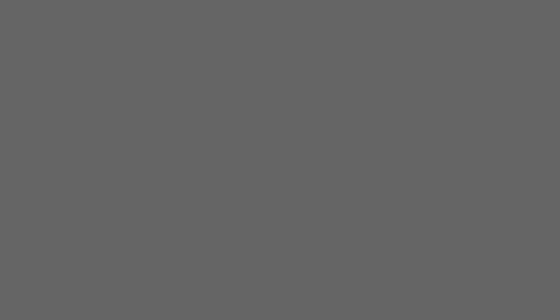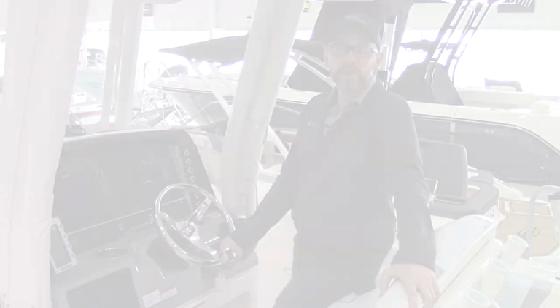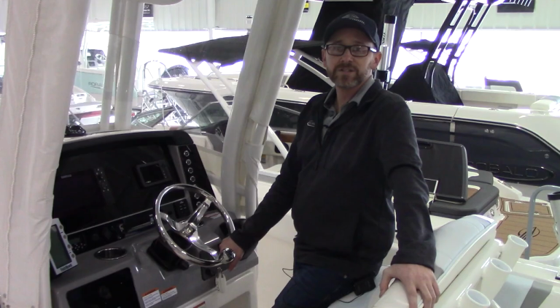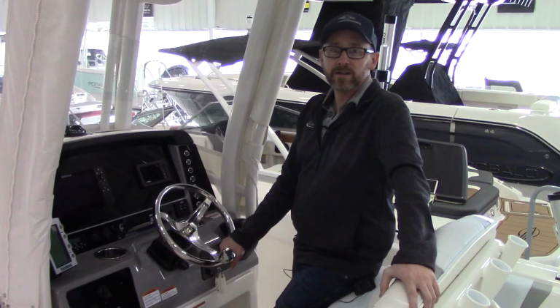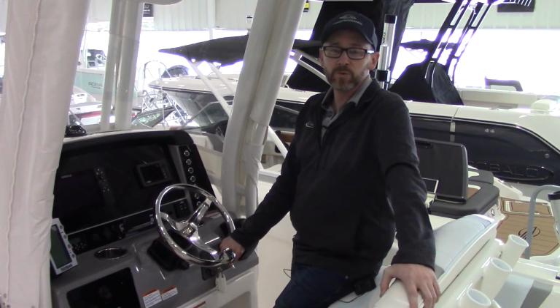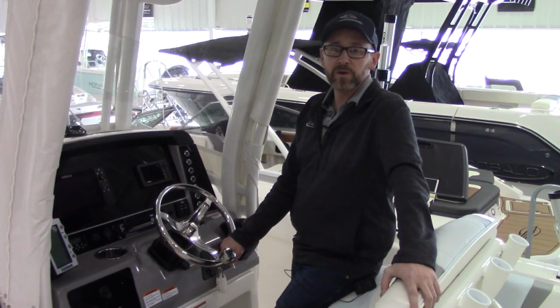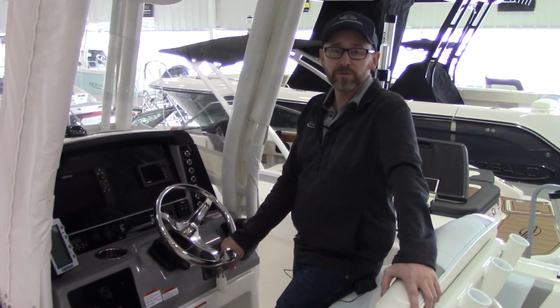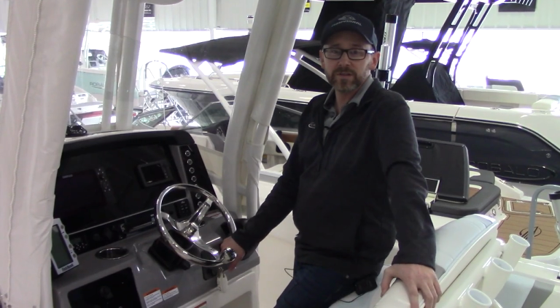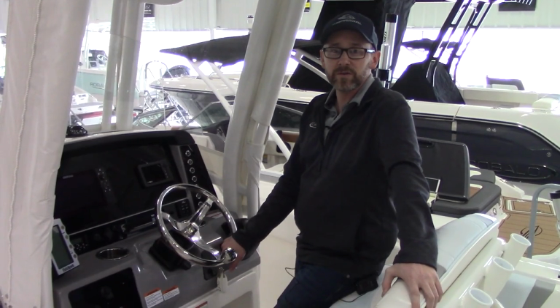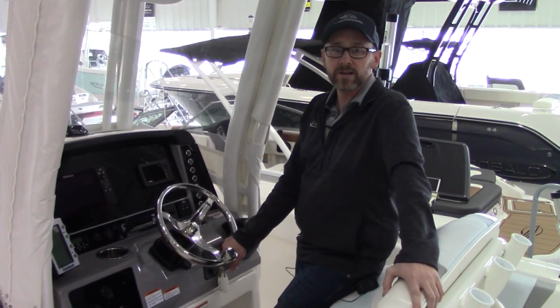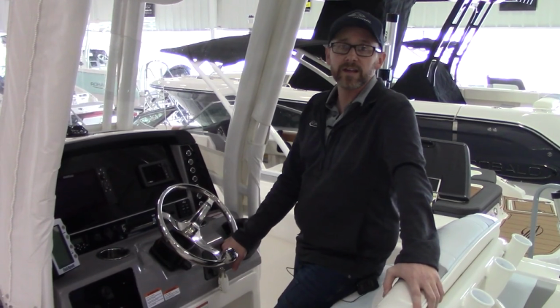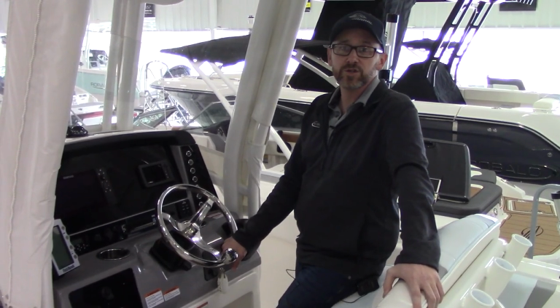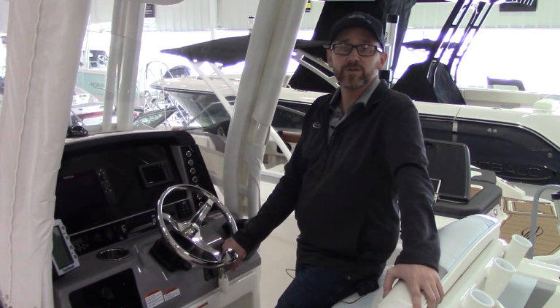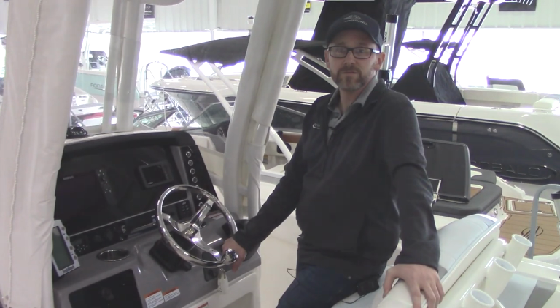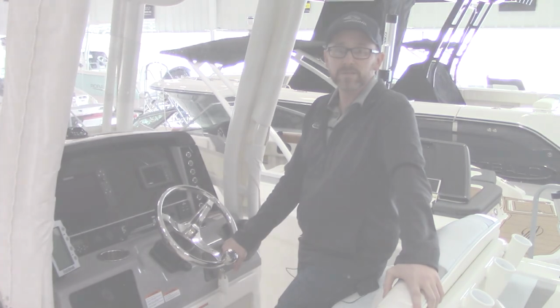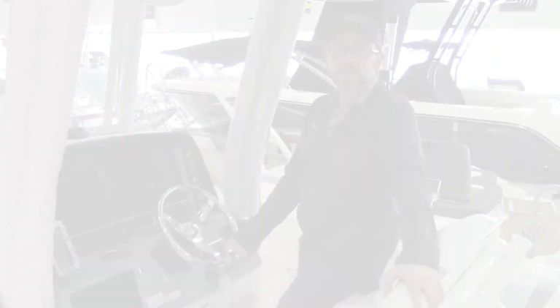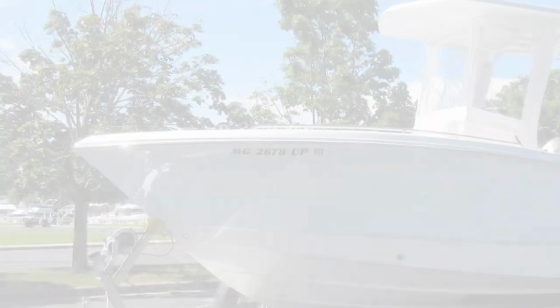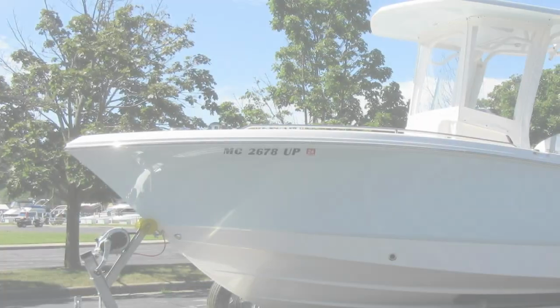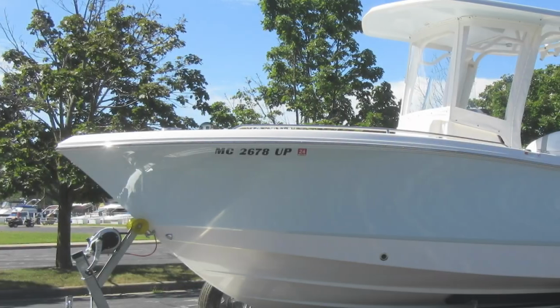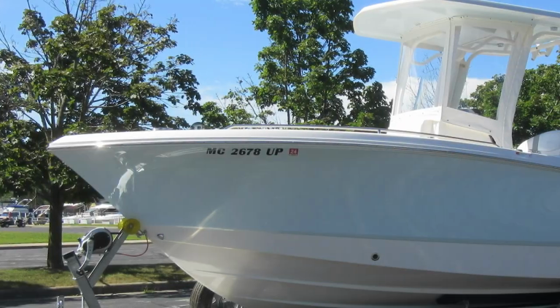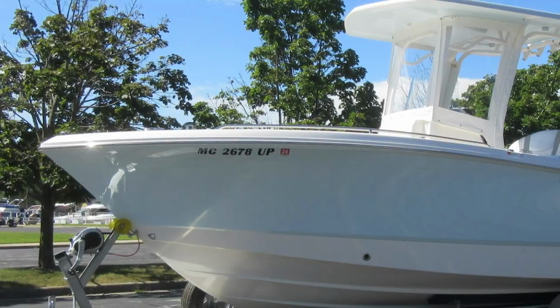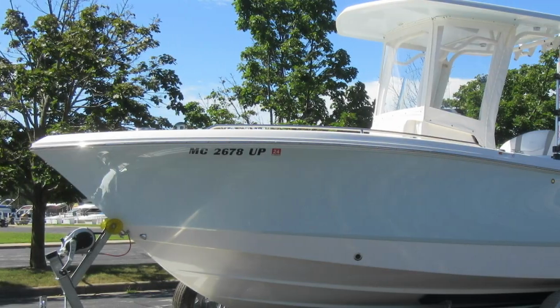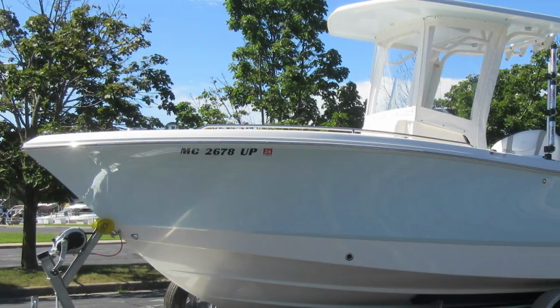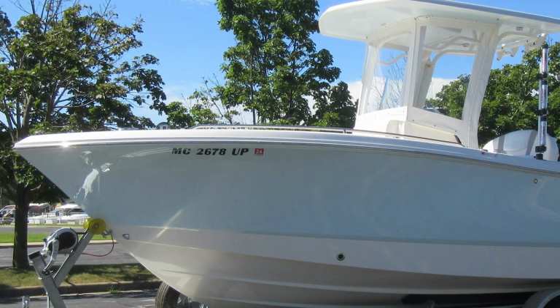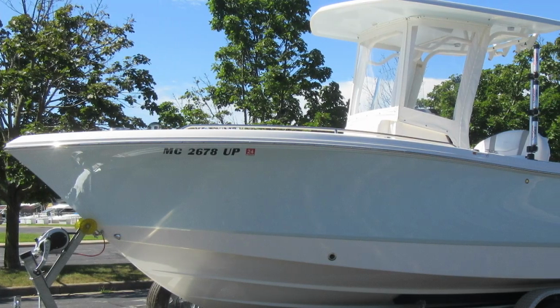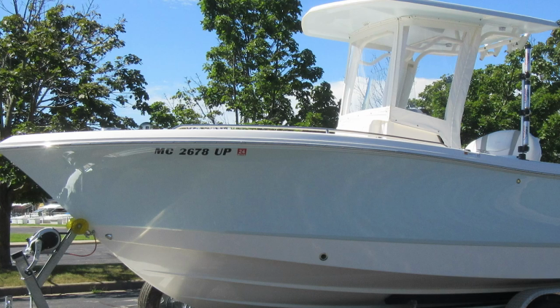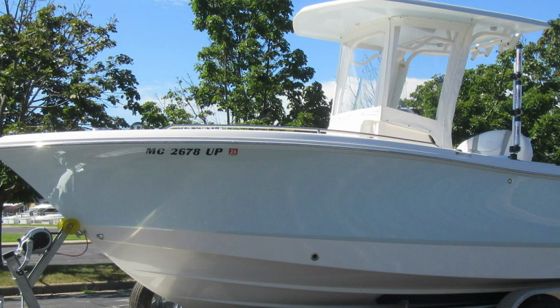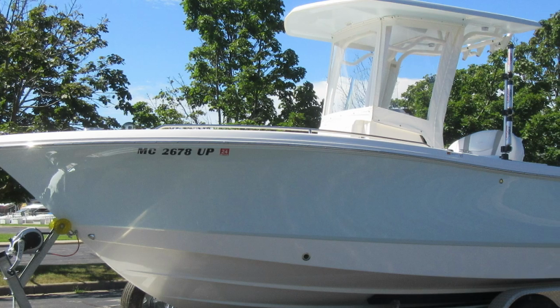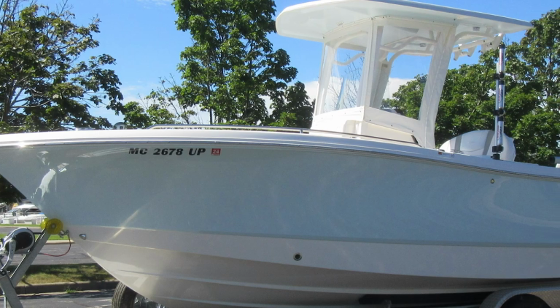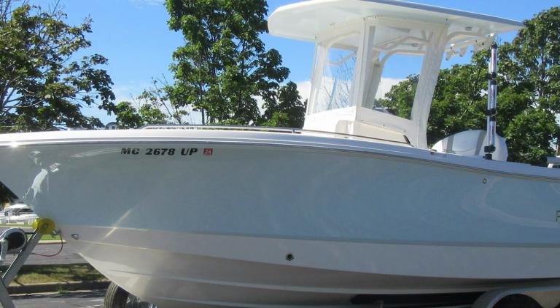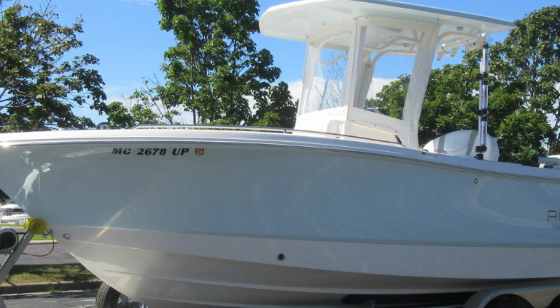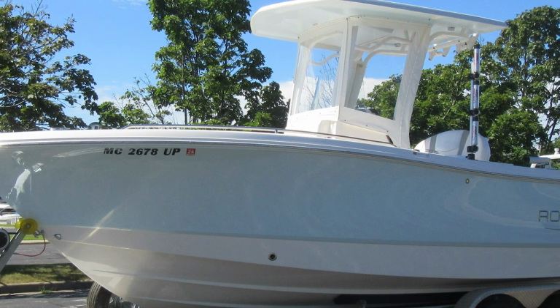Hi, my name is Tyler. I'm with Pier 33 and I'd like to show you this 2021 Ravalo R230.